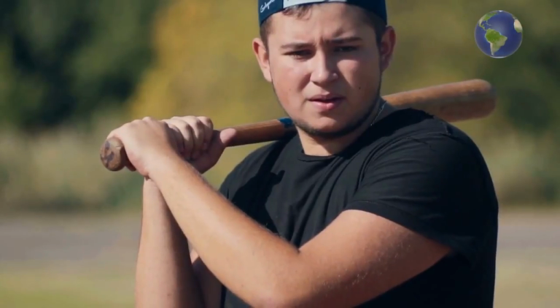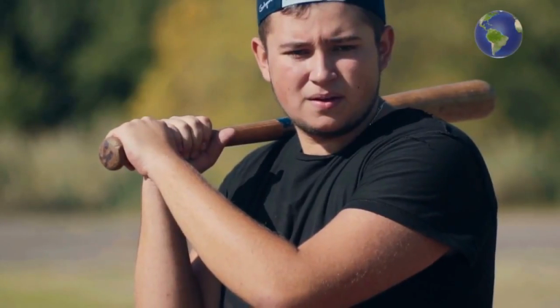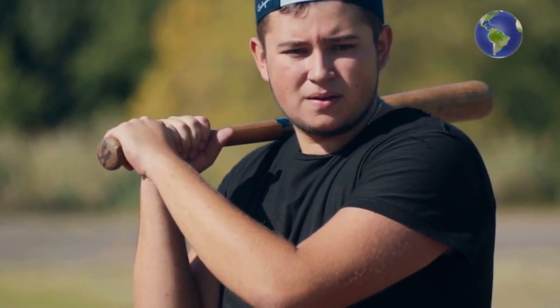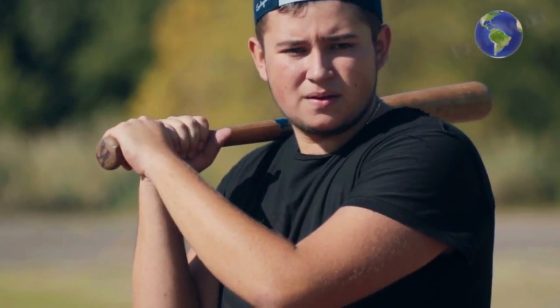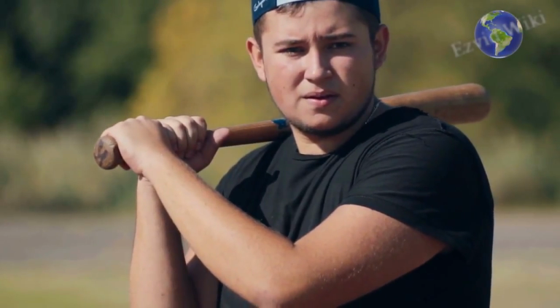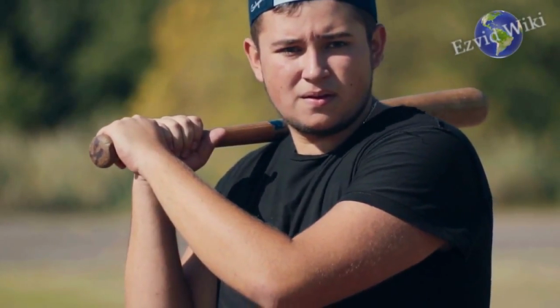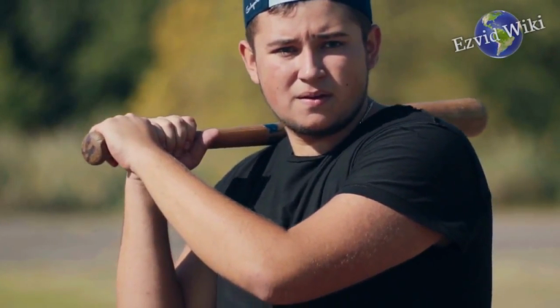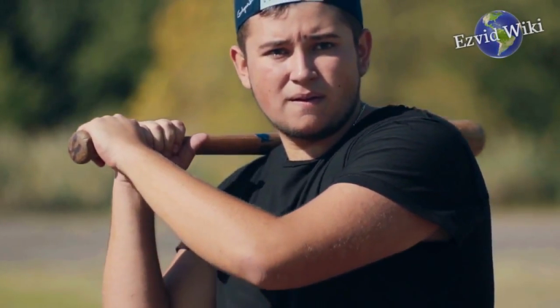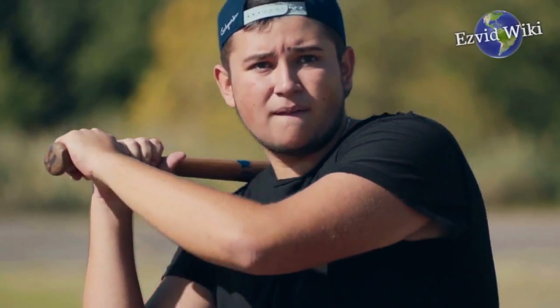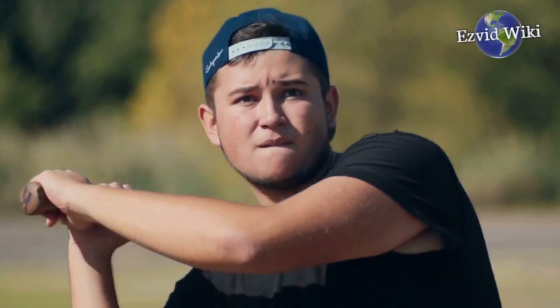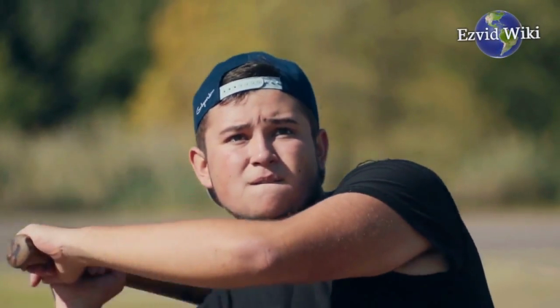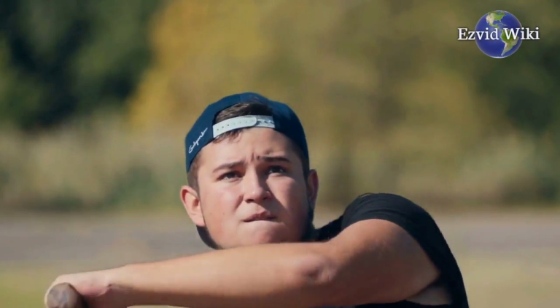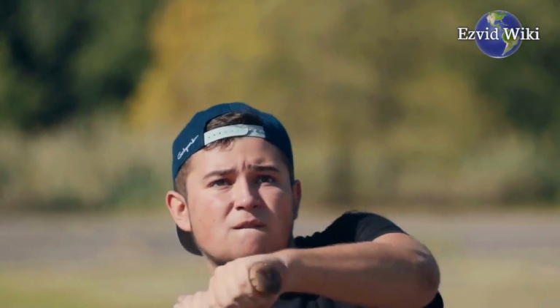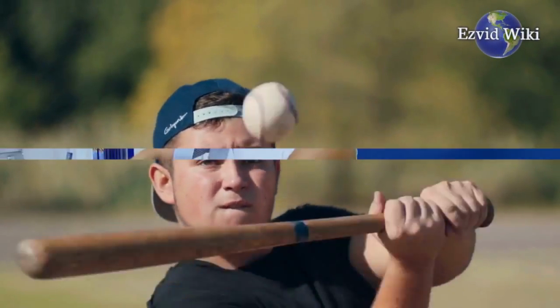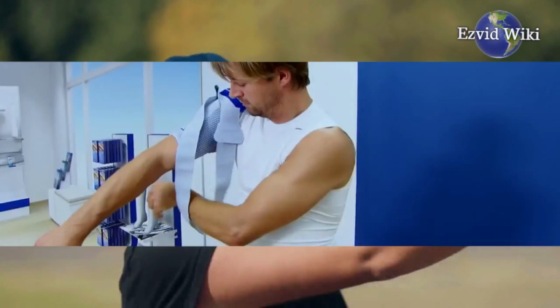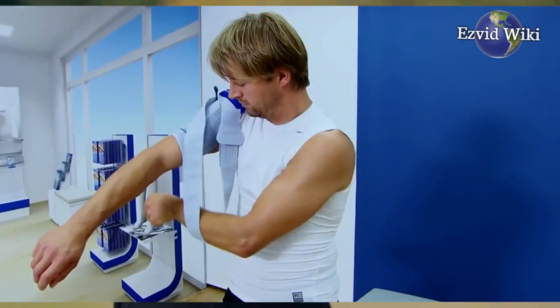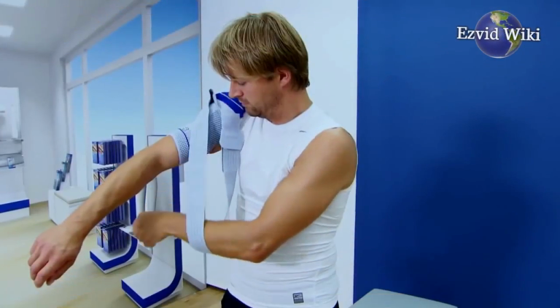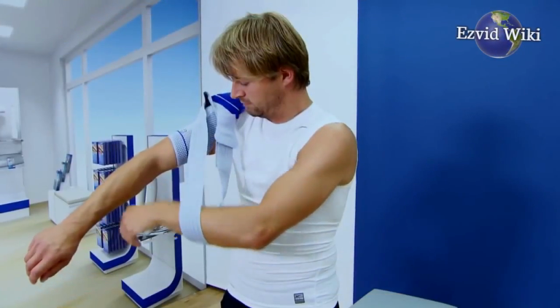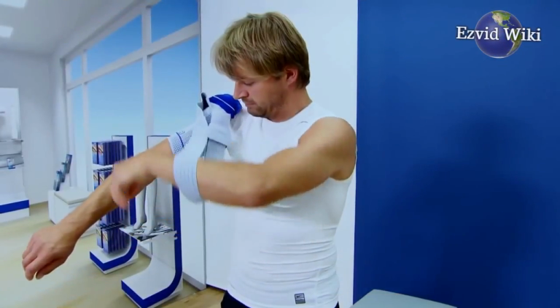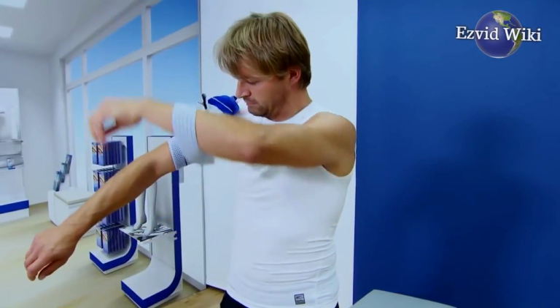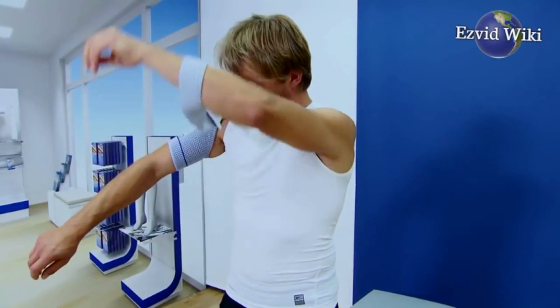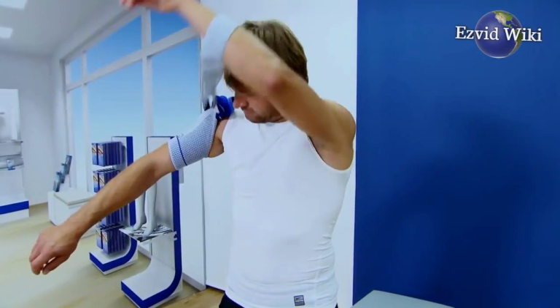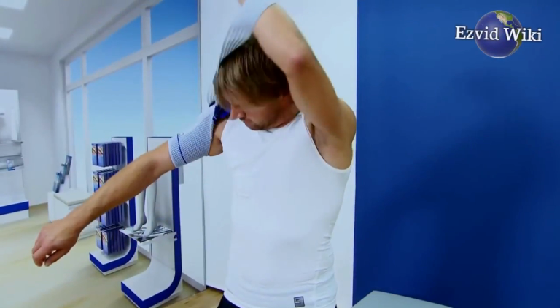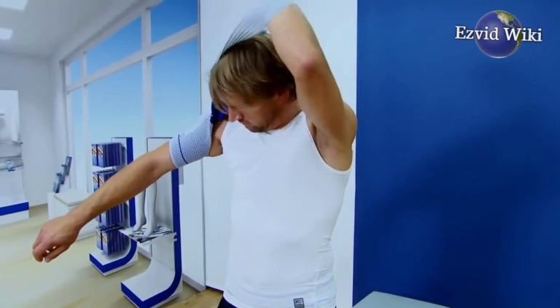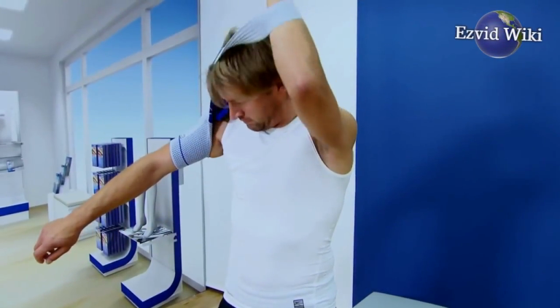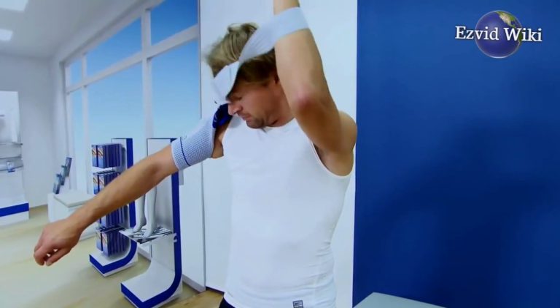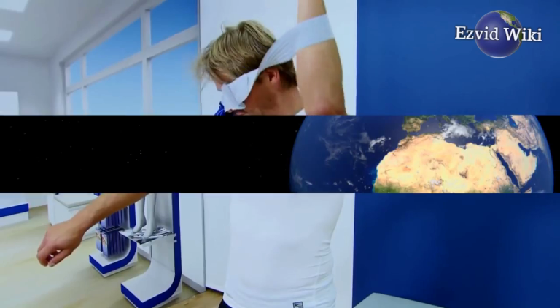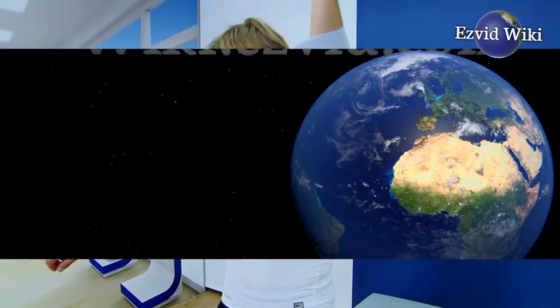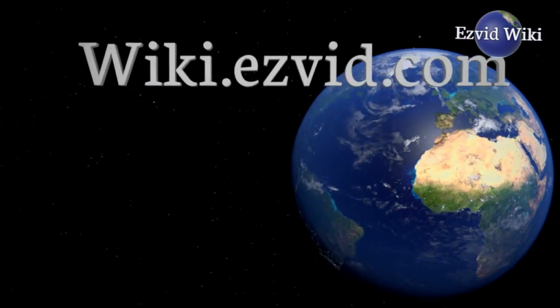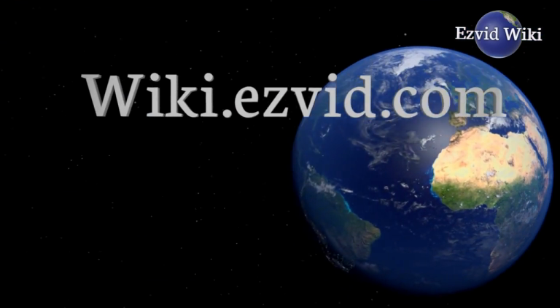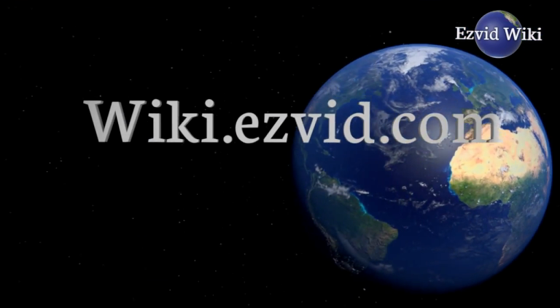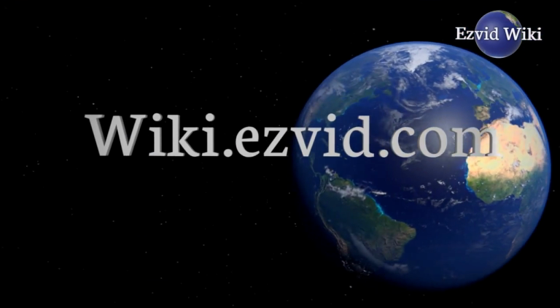These are the 5 facts you need to know about shoulder braces, brought to you by EasyVidWiki.